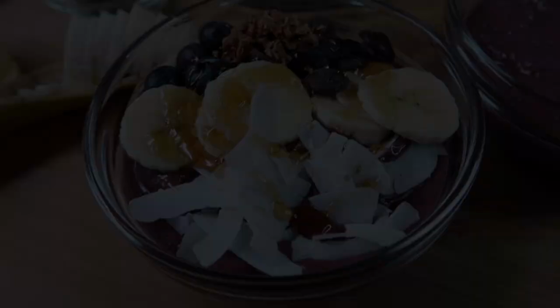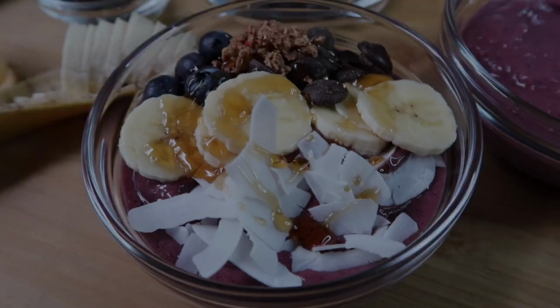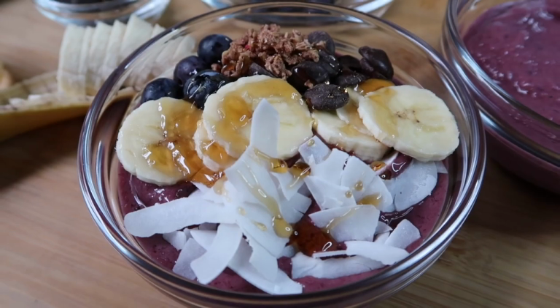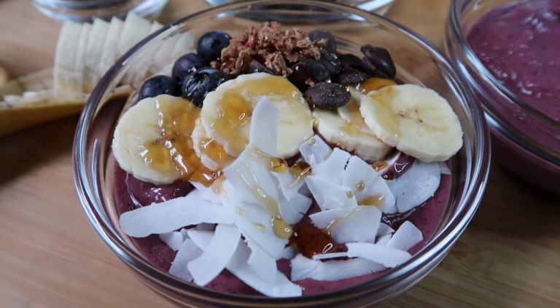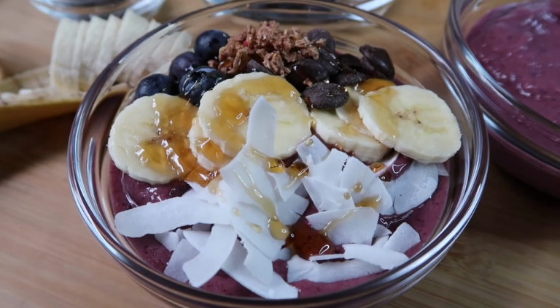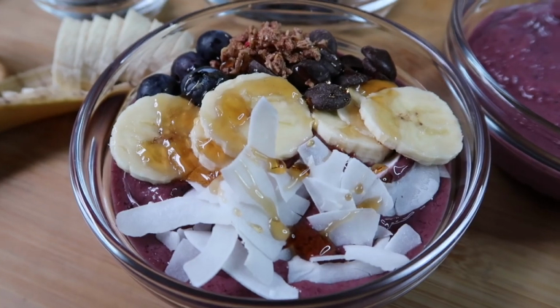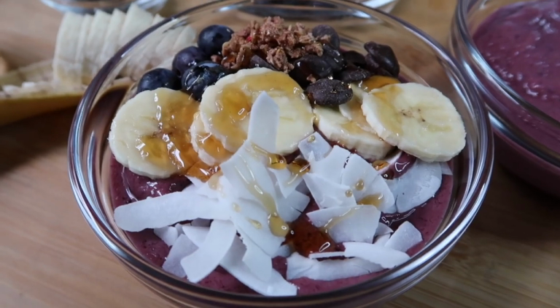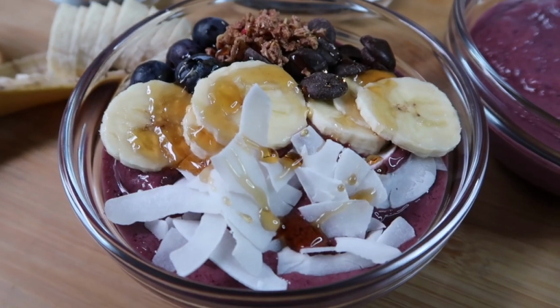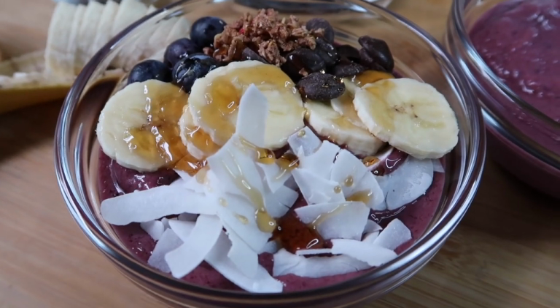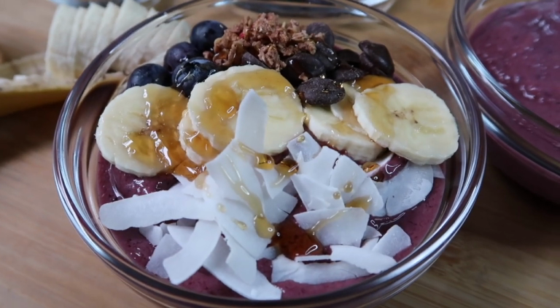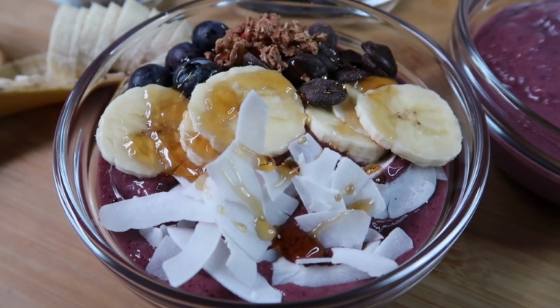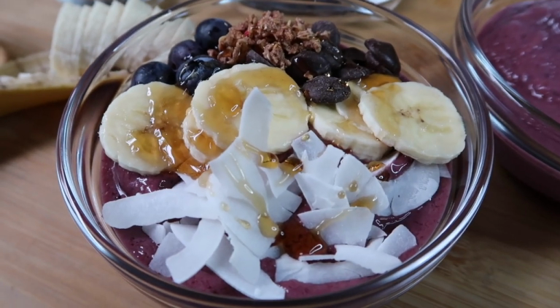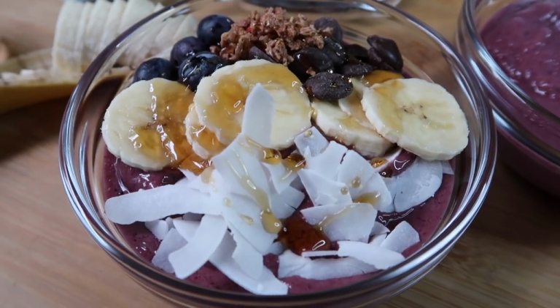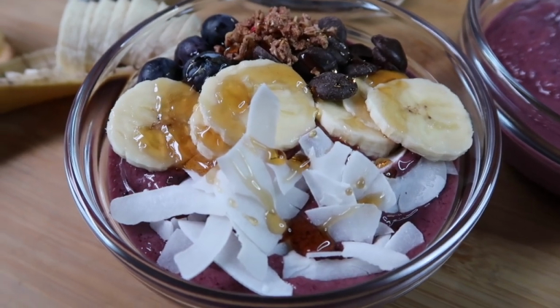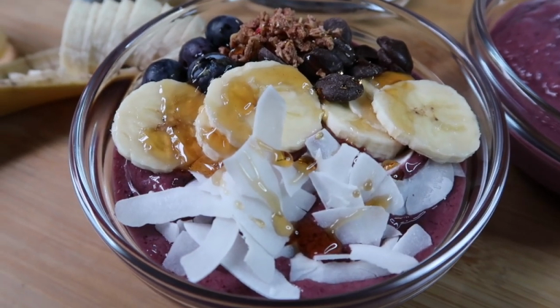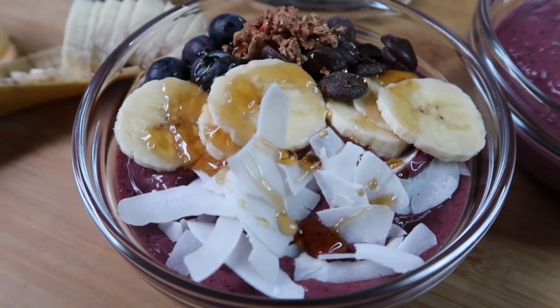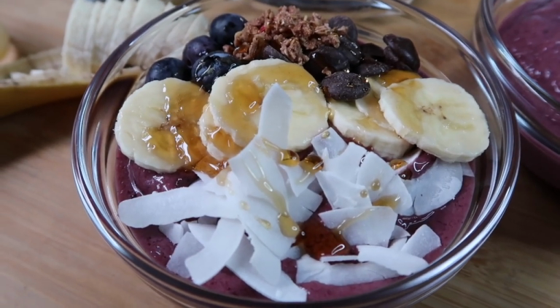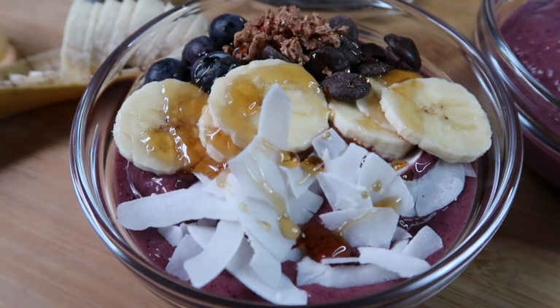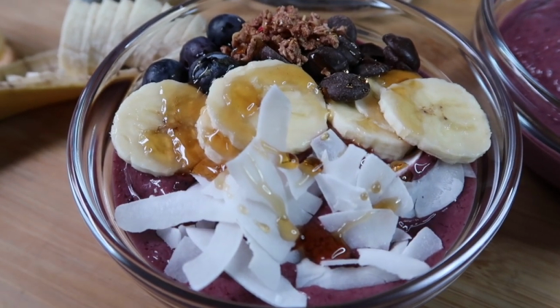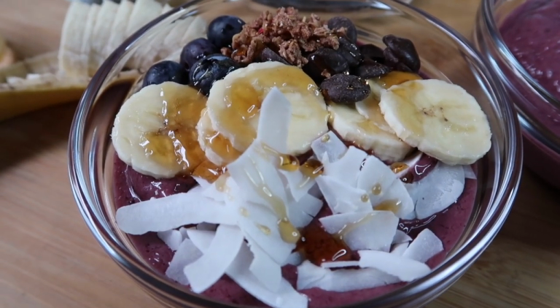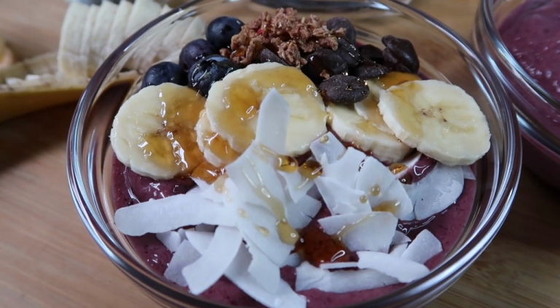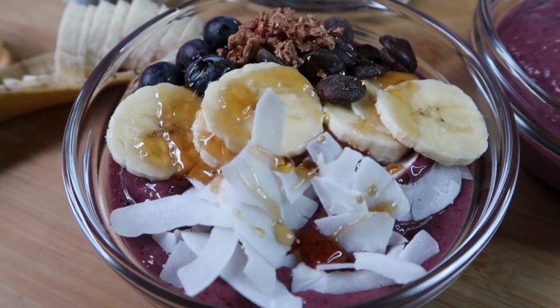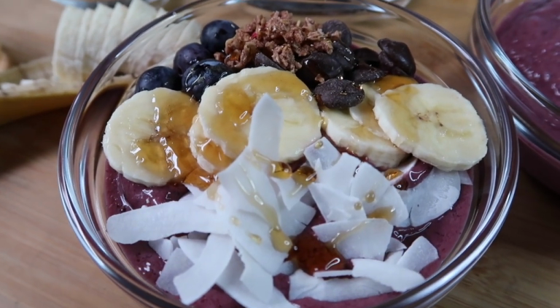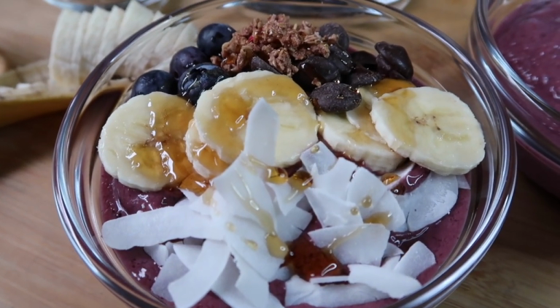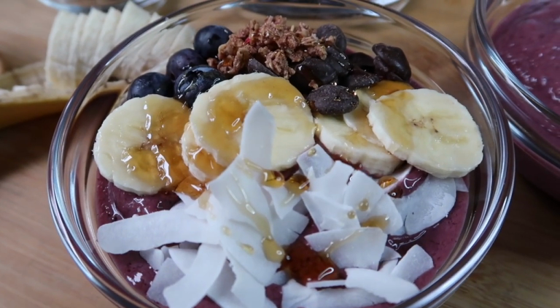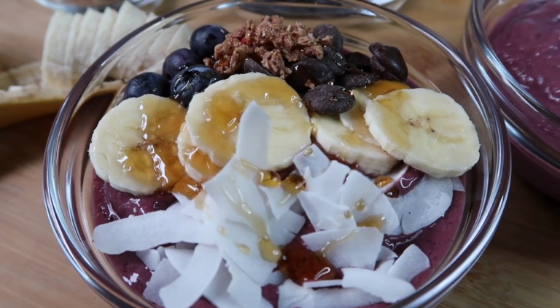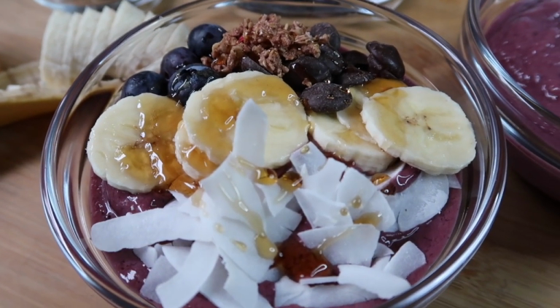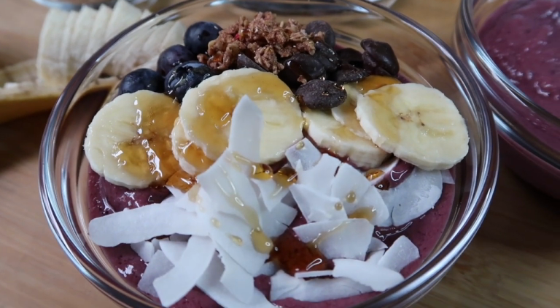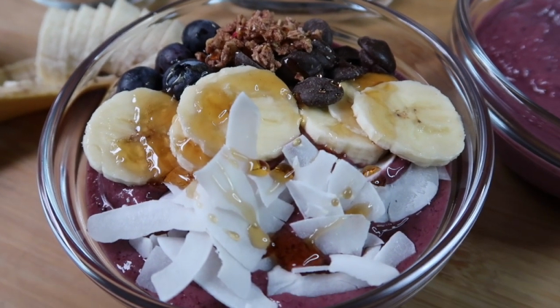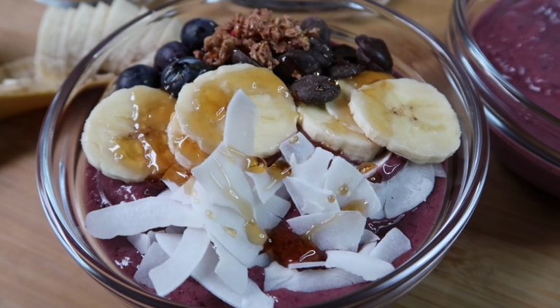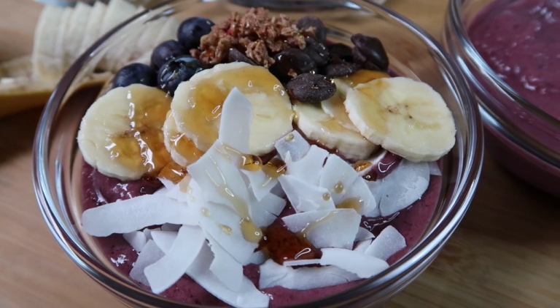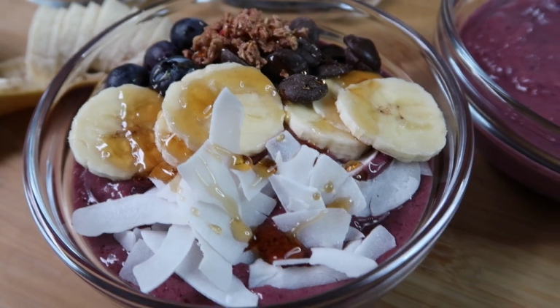There you go, friends! I hope you enjoyed this recipe. As always, thank you for visiting A Simply Simple Life.